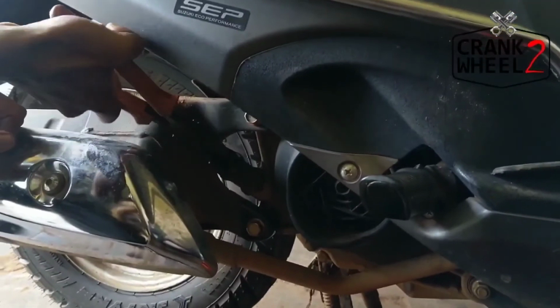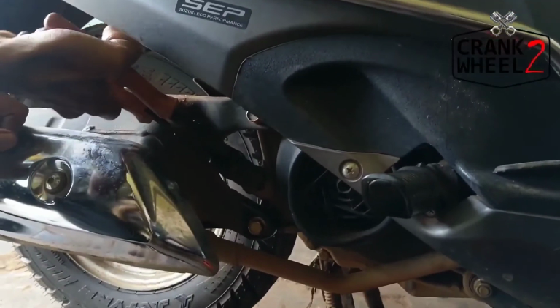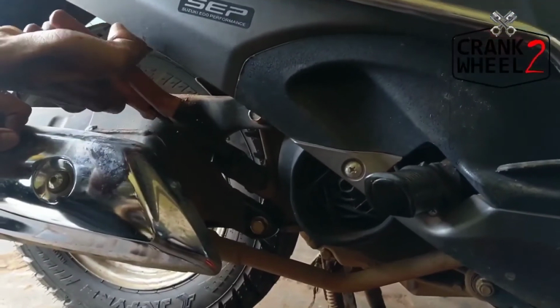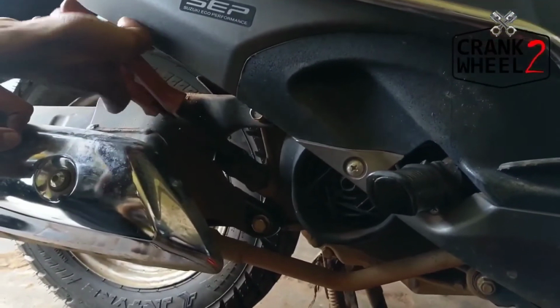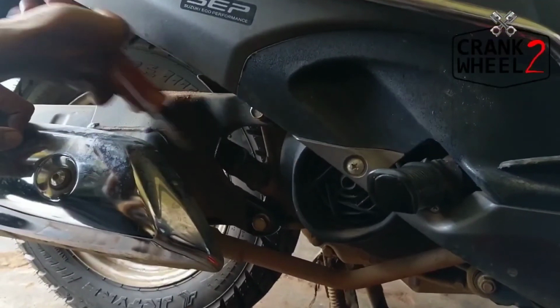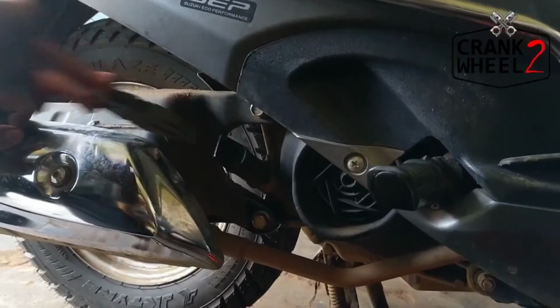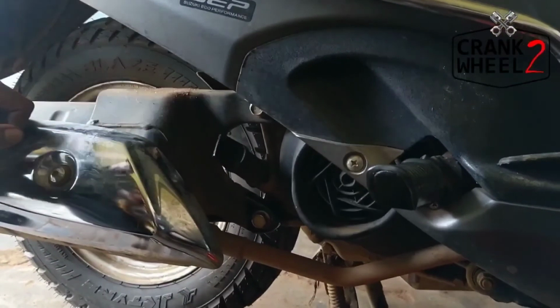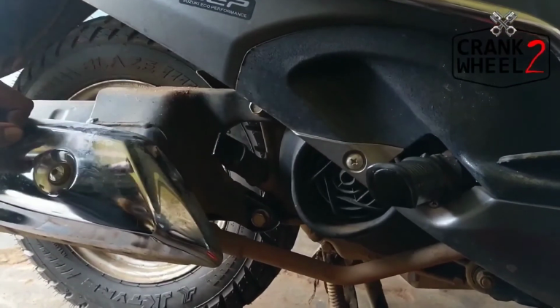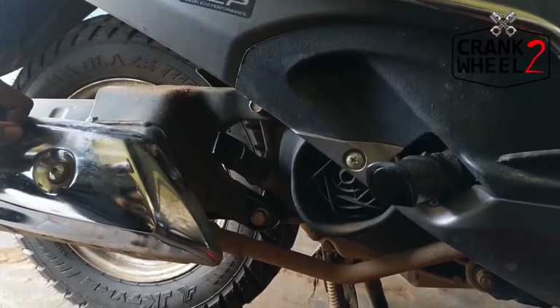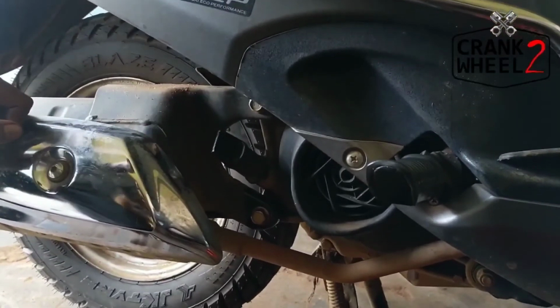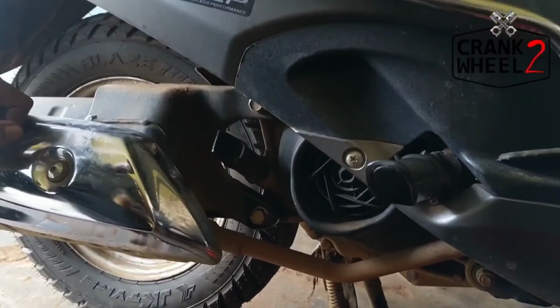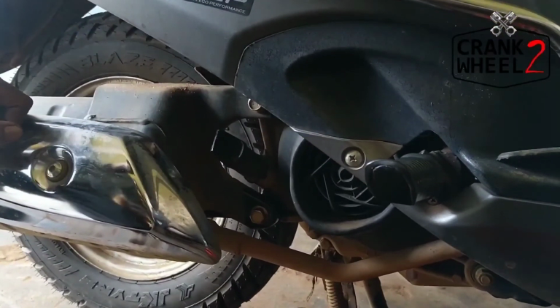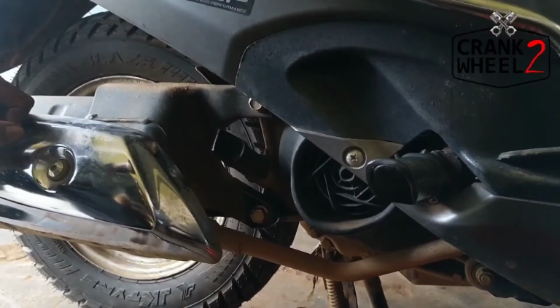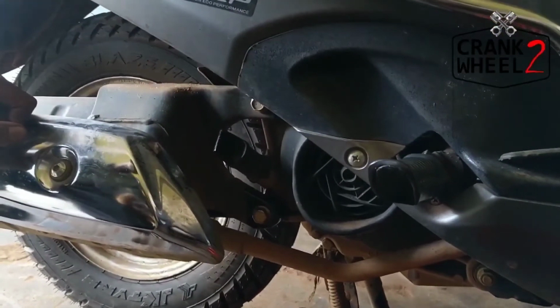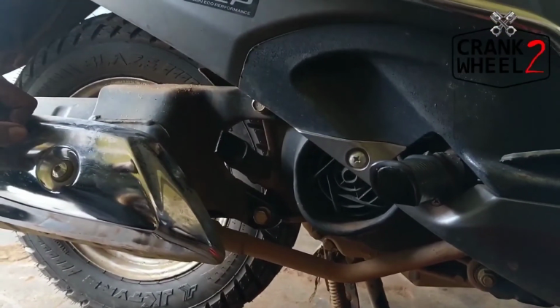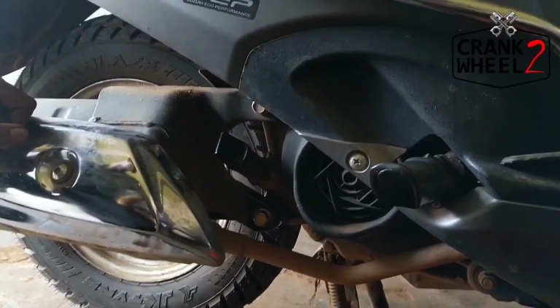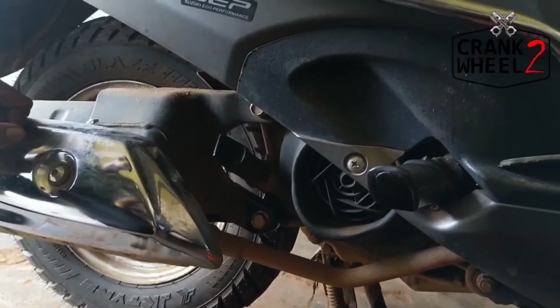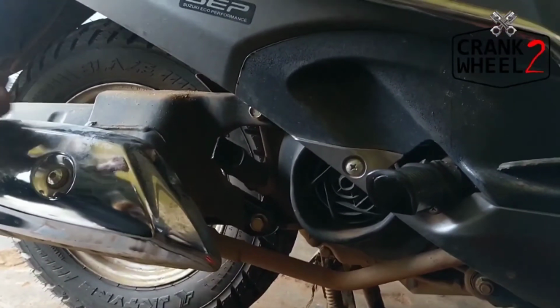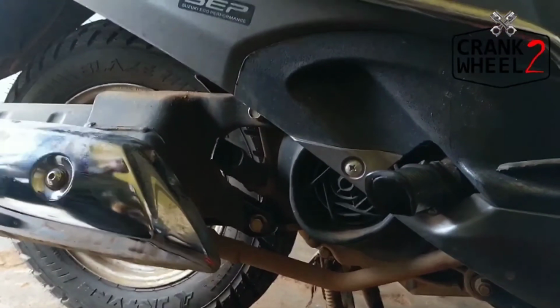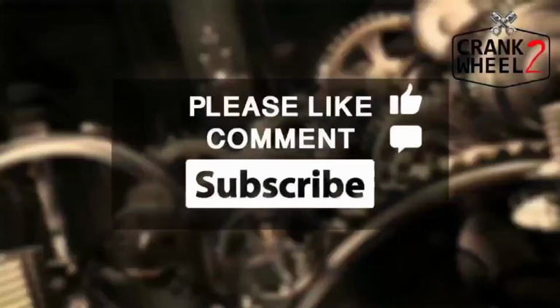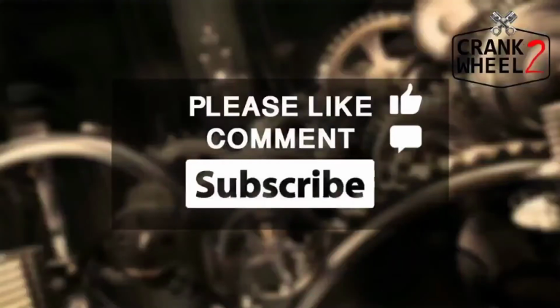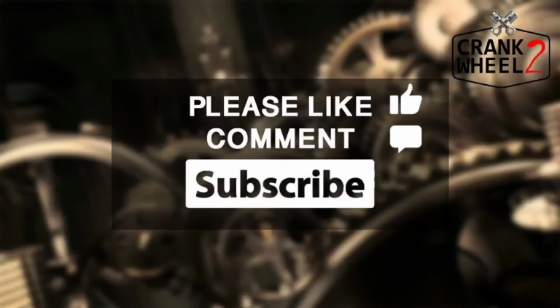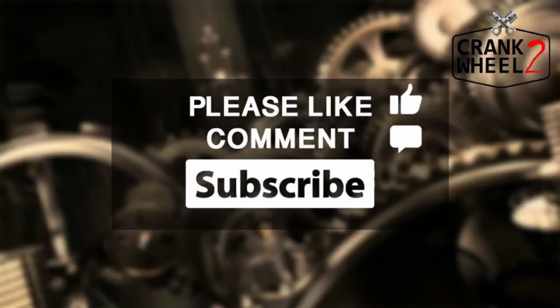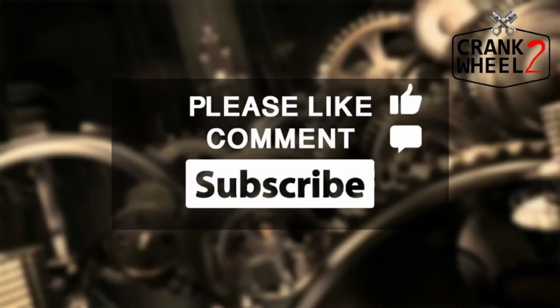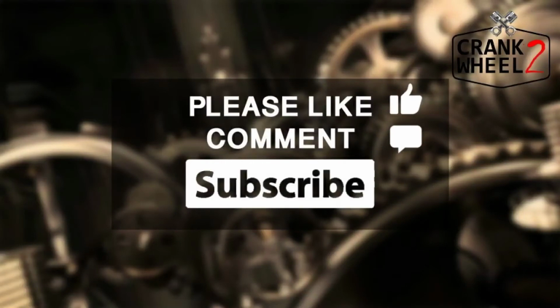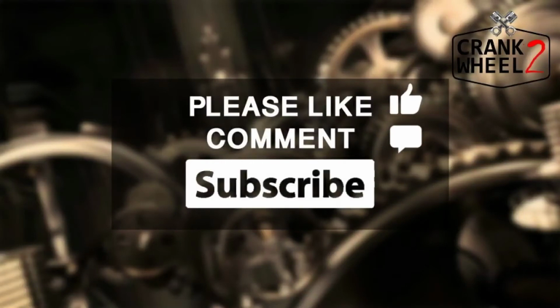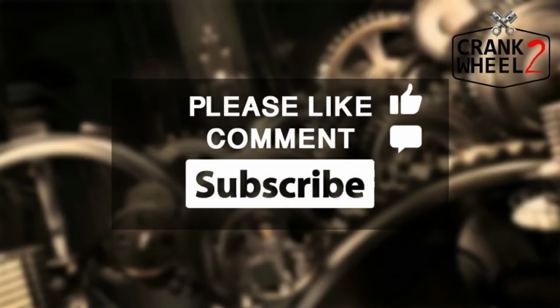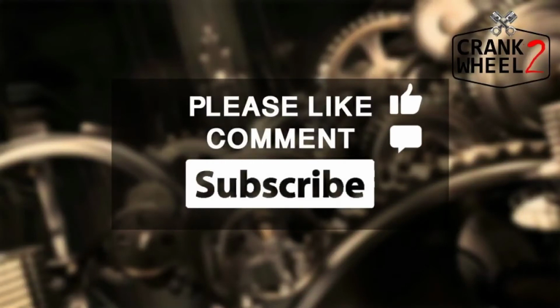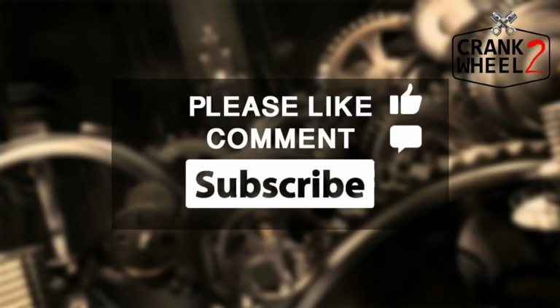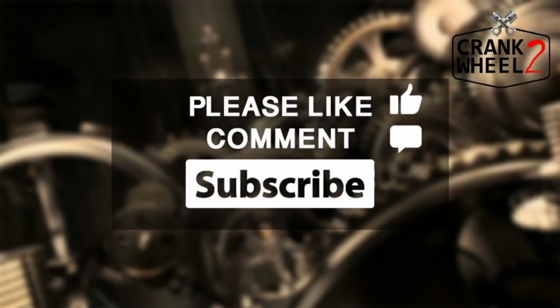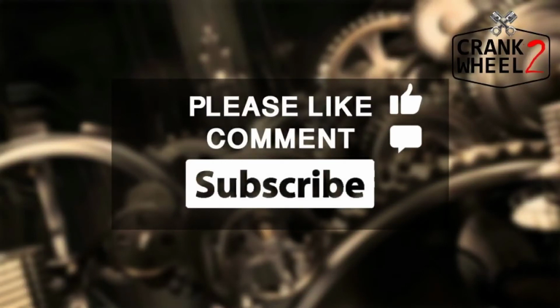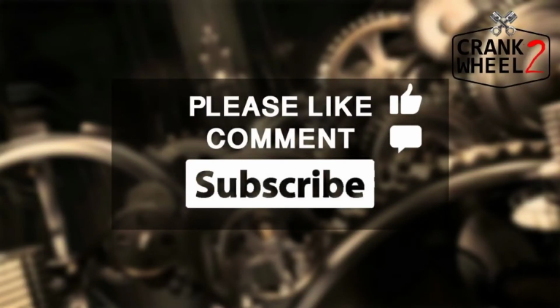Please like and comment. Please like and subscribe to our channel.